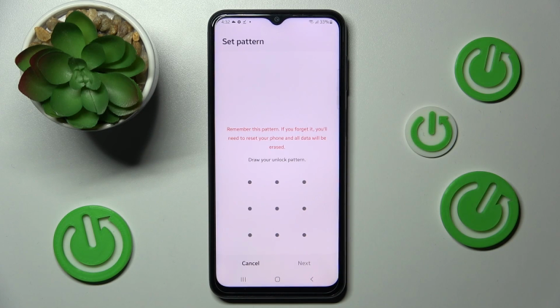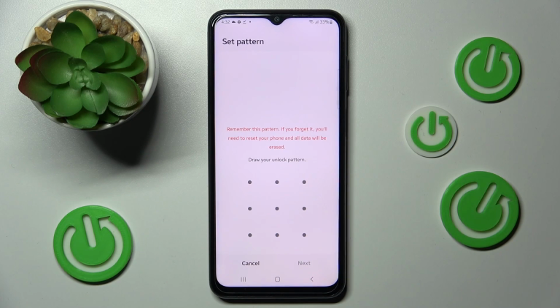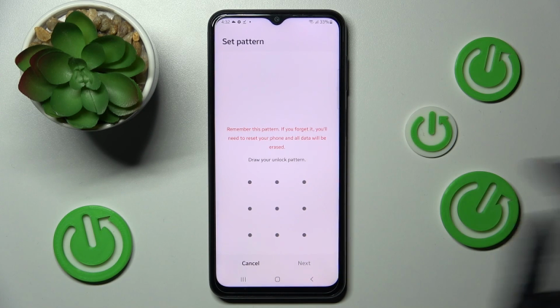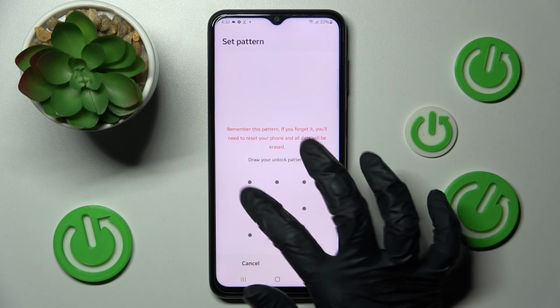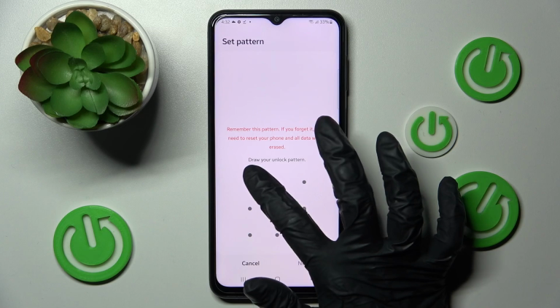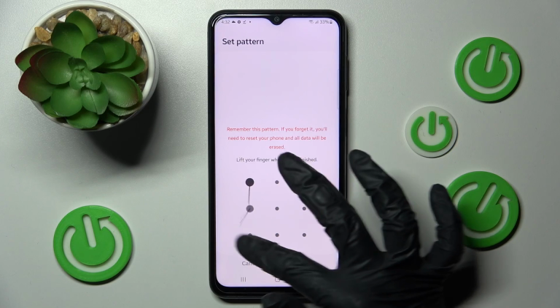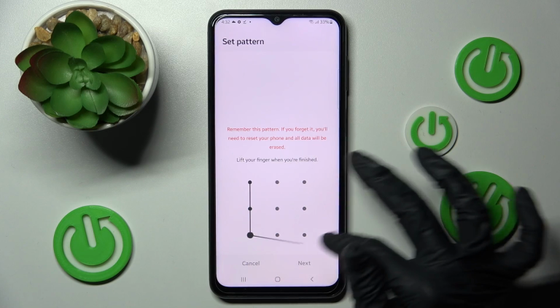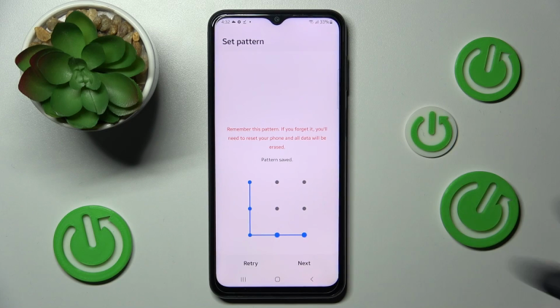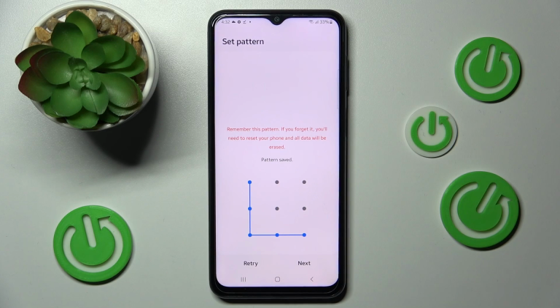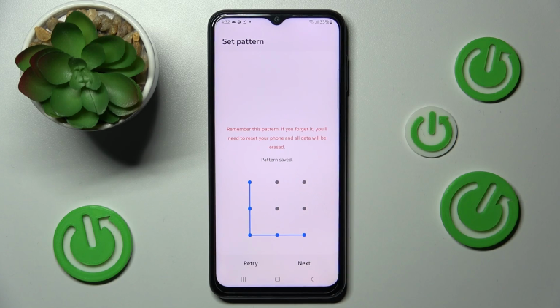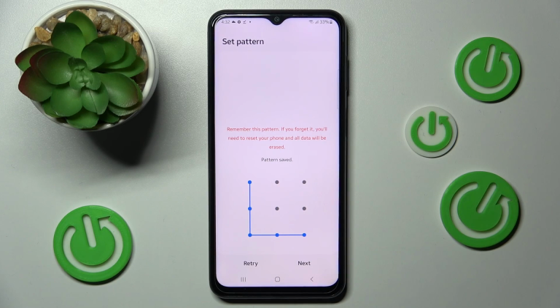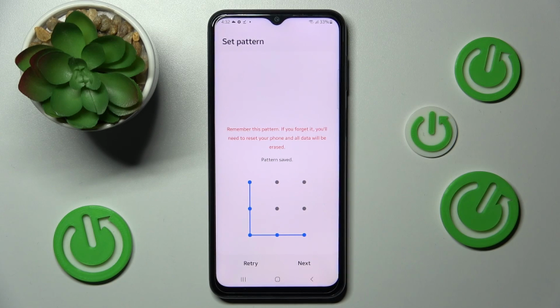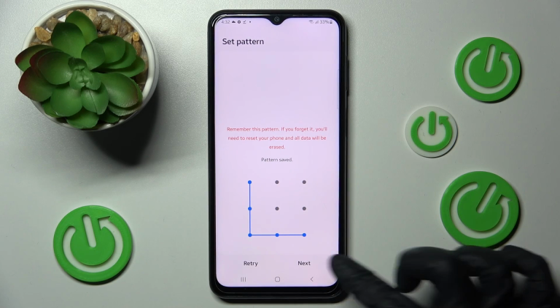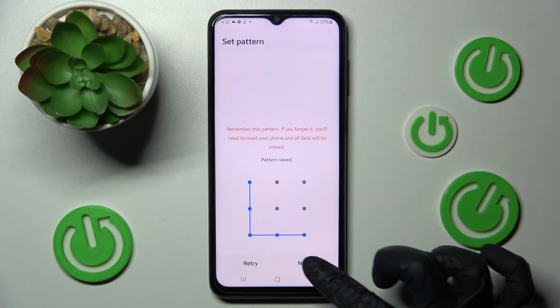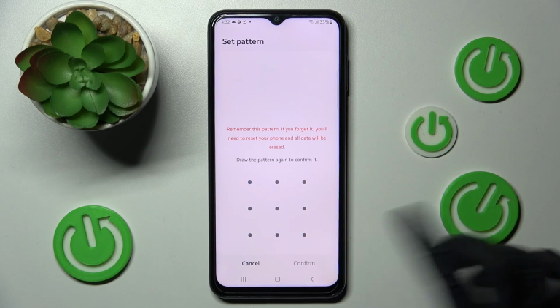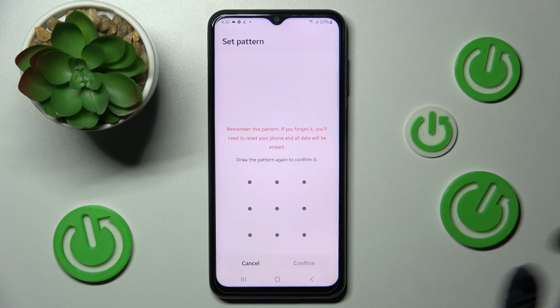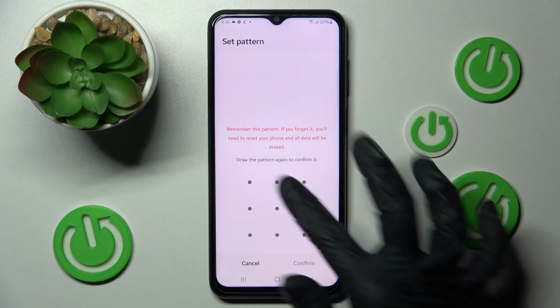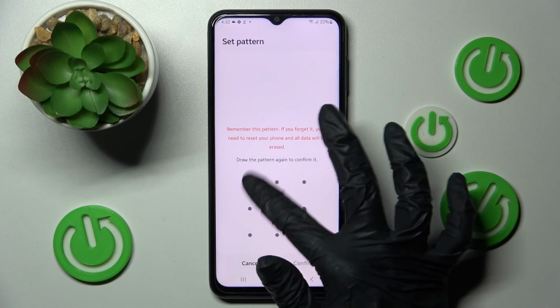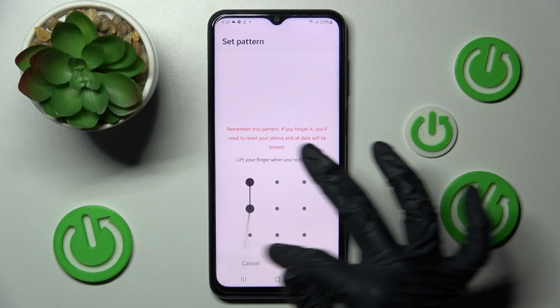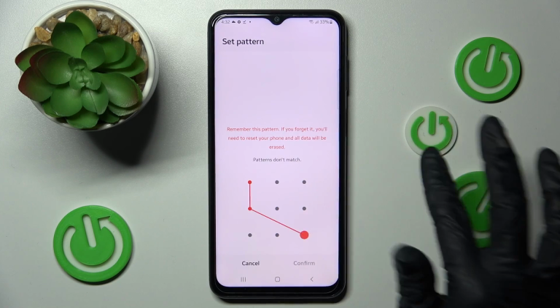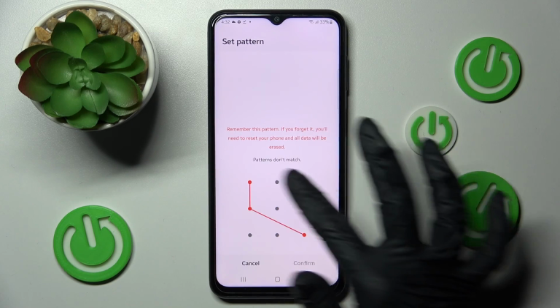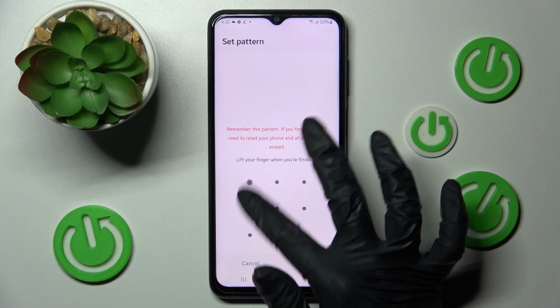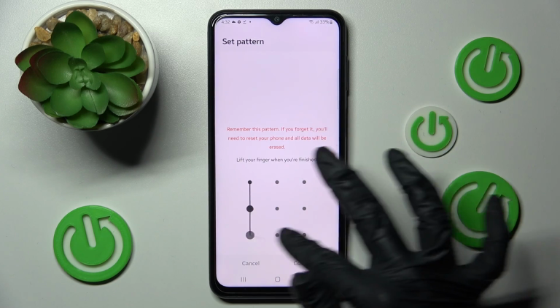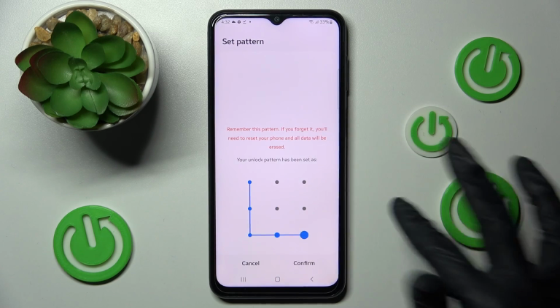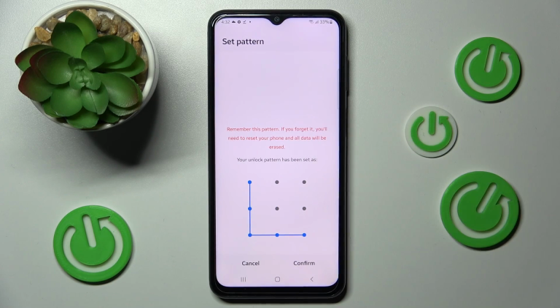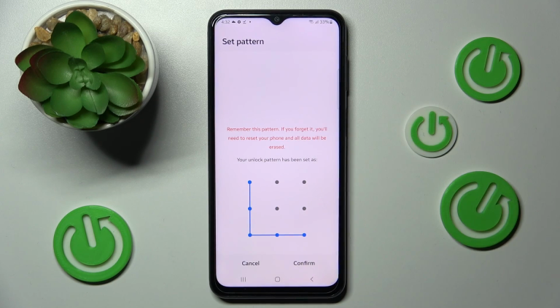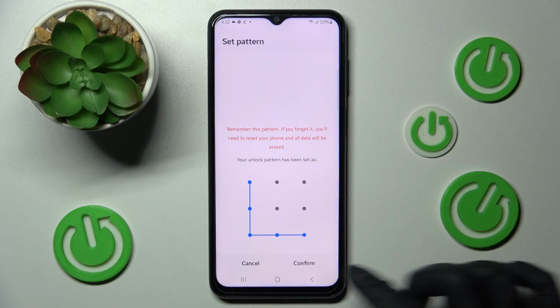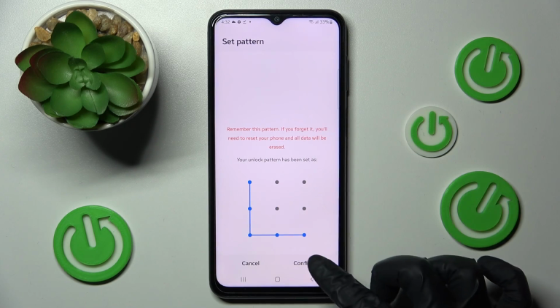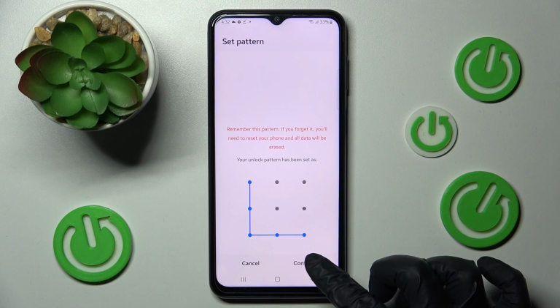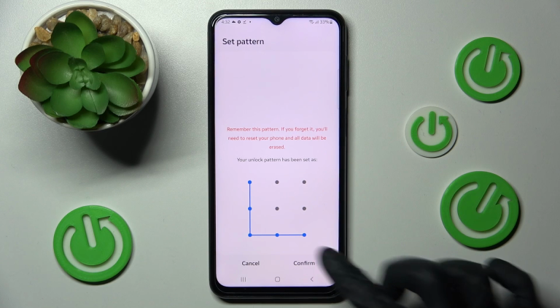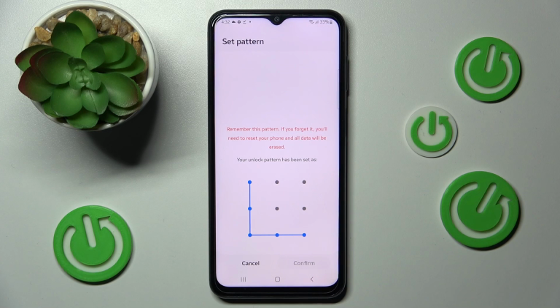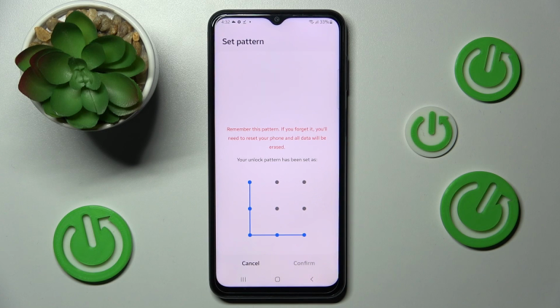Now you need to set it up. Choose Next at the bottom right corner, repeat it, and then confirm it.